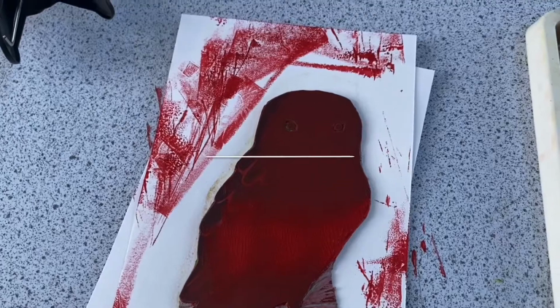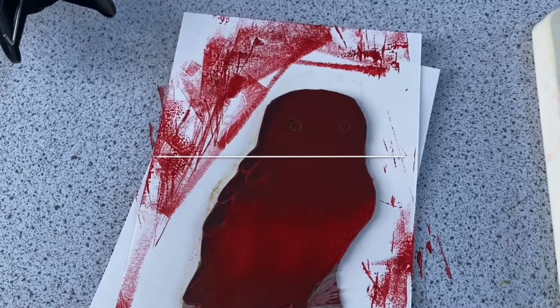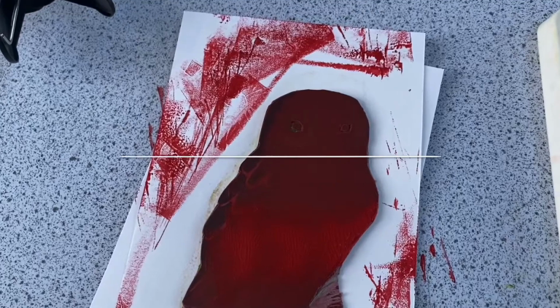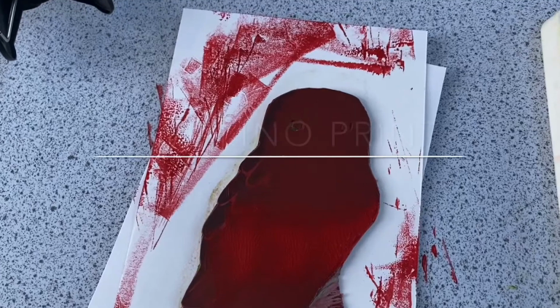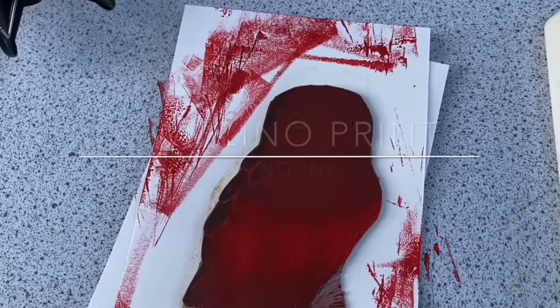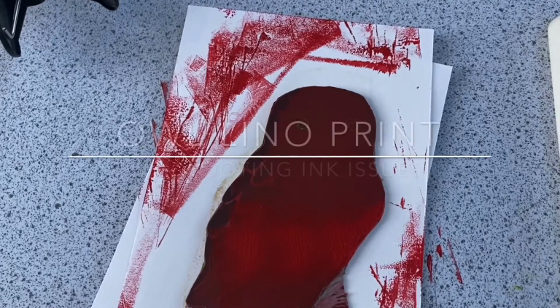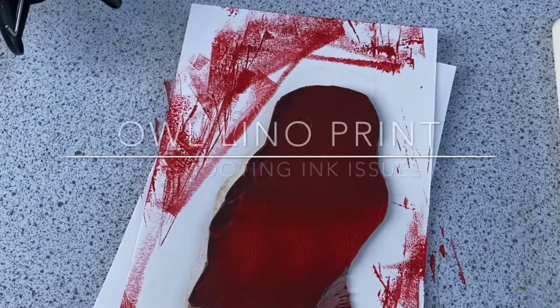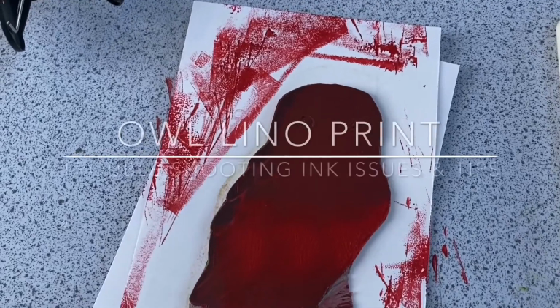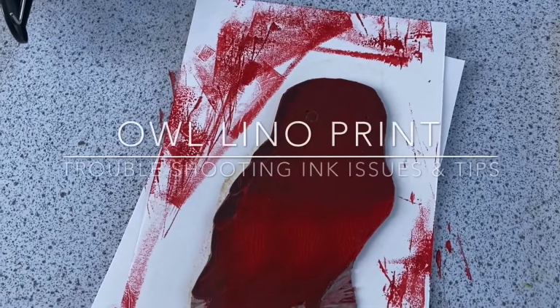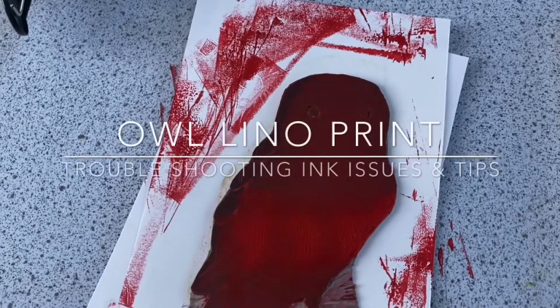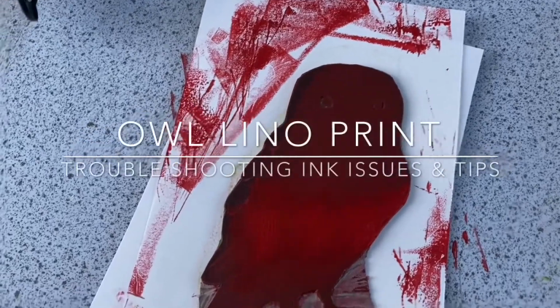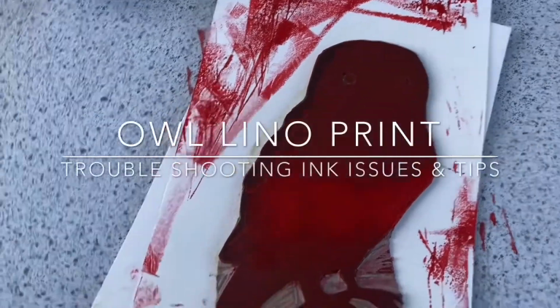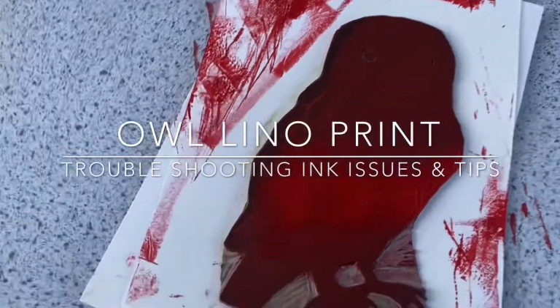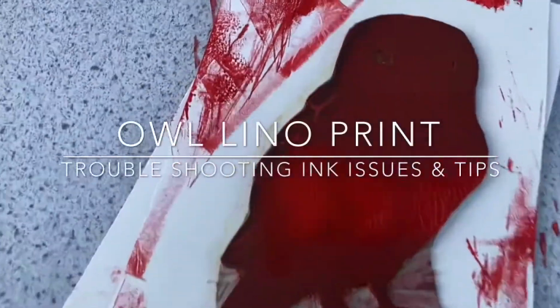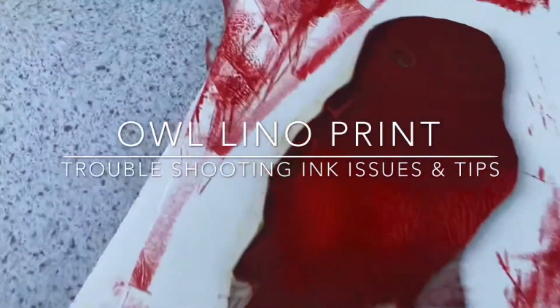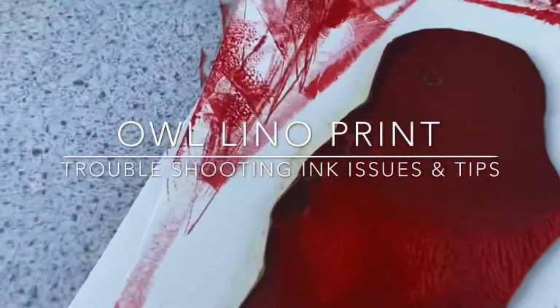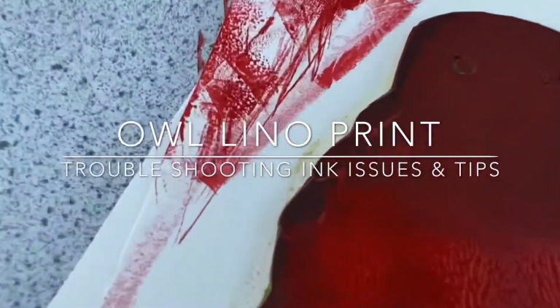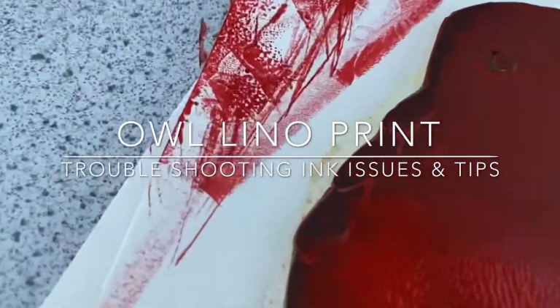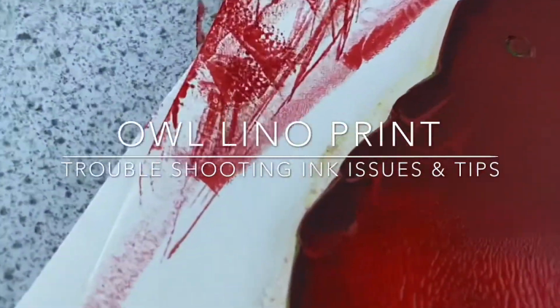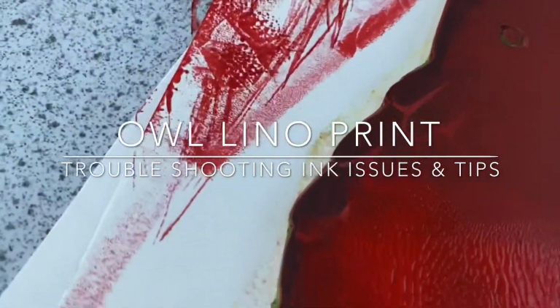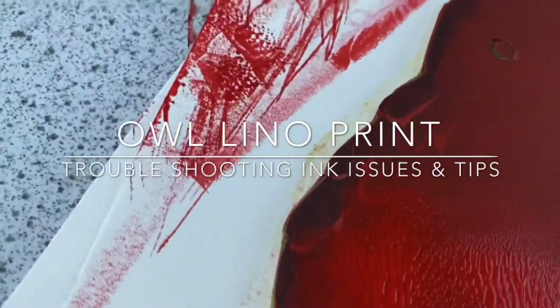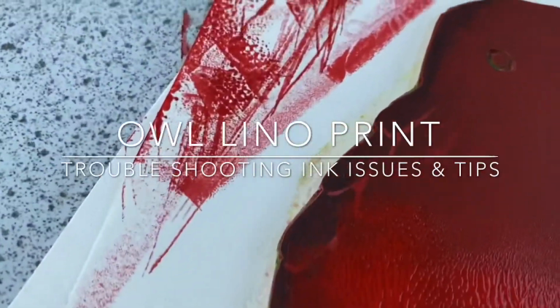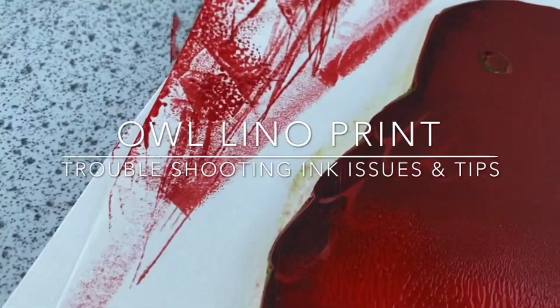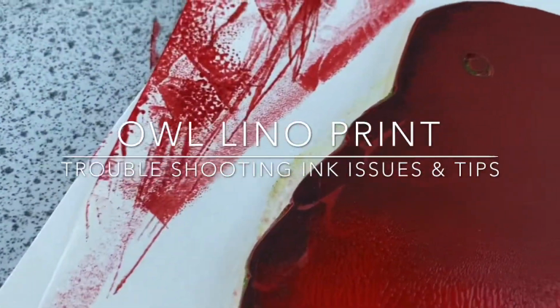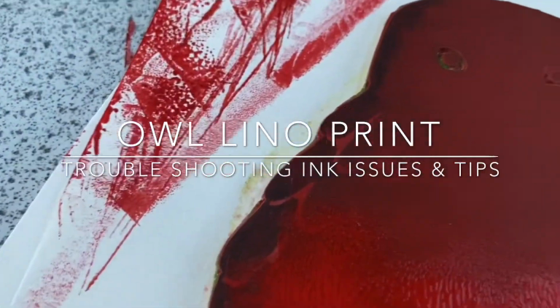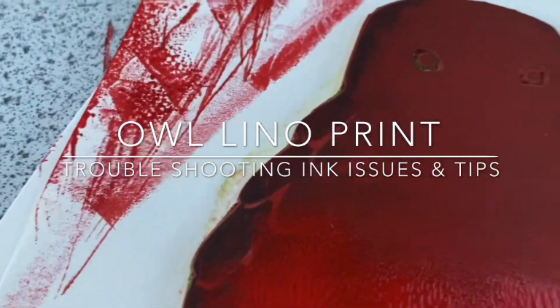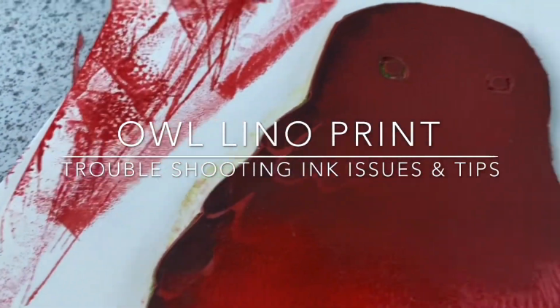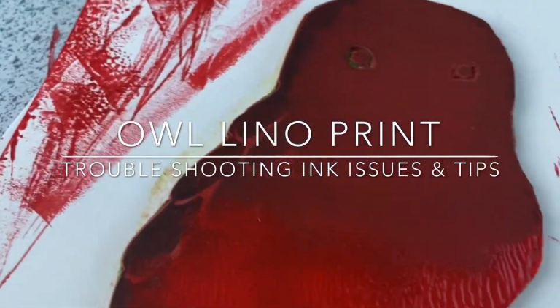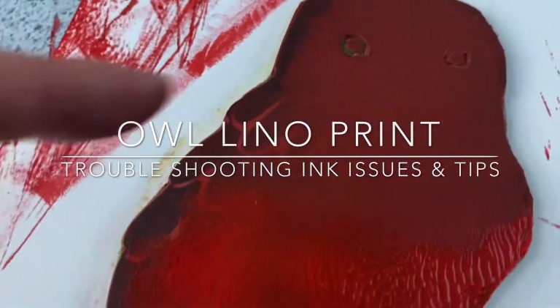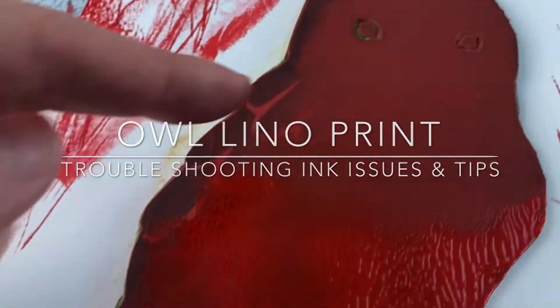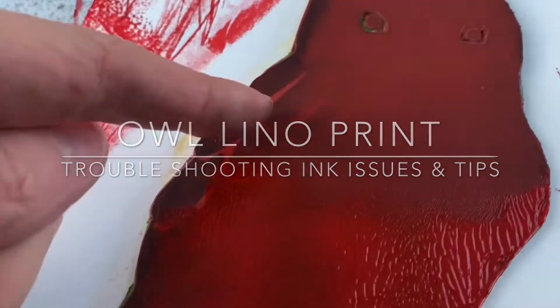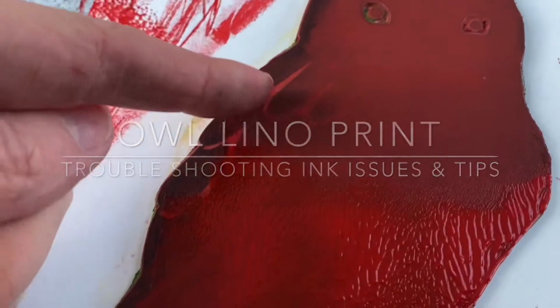In this troubleshooting video we're just going to look at some of the issues you might face when inking and printing.